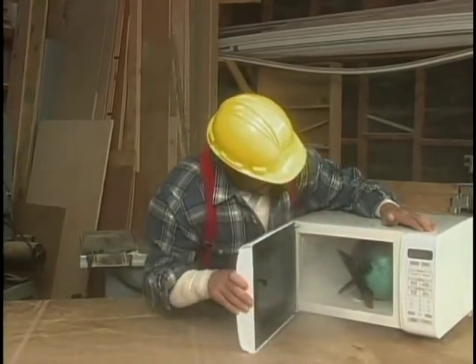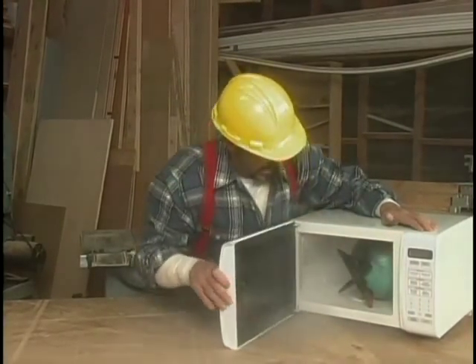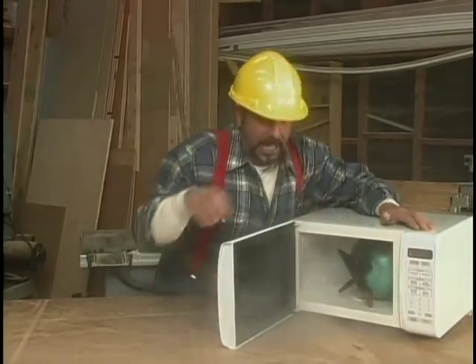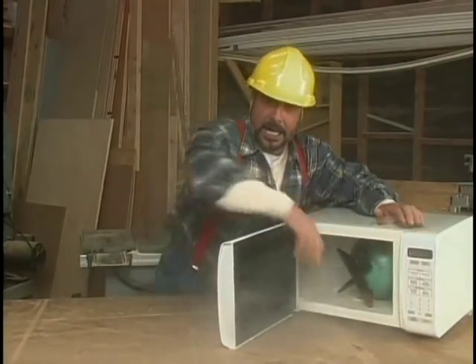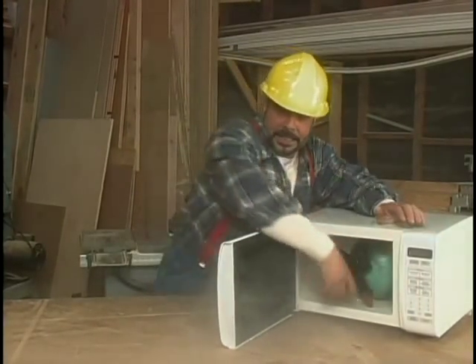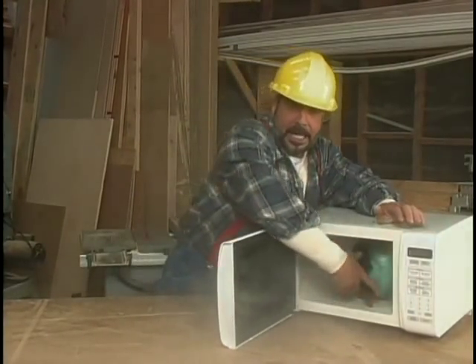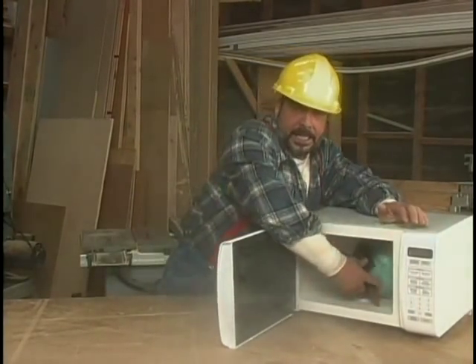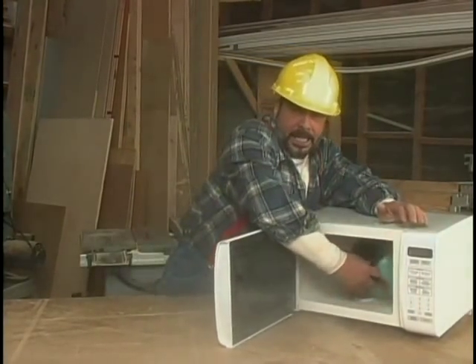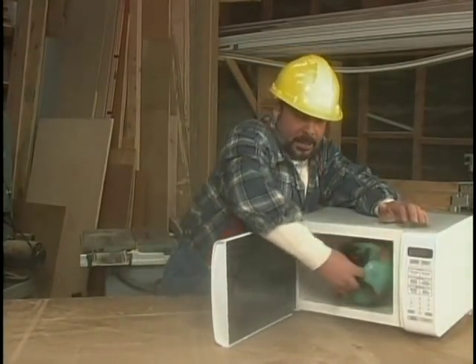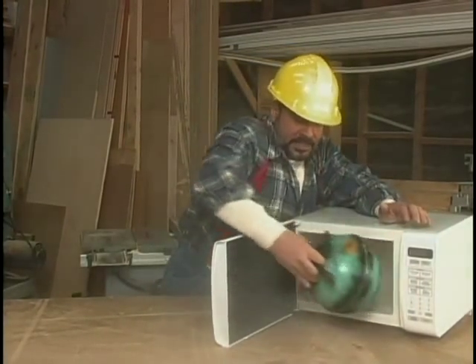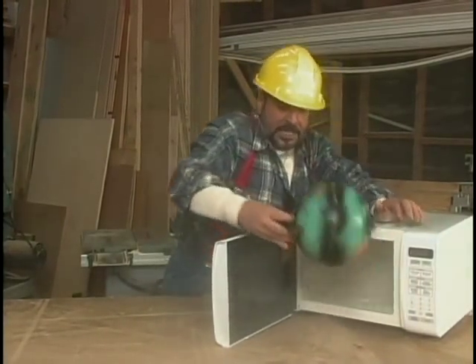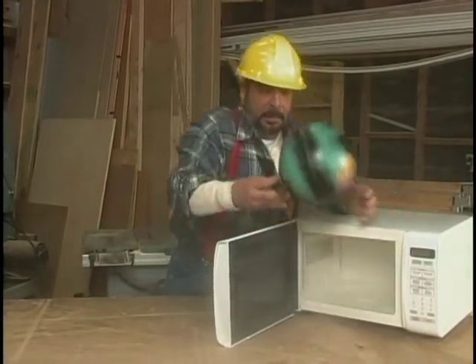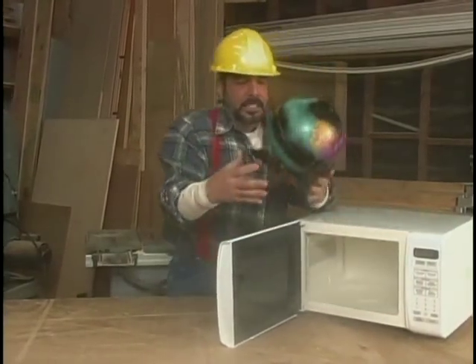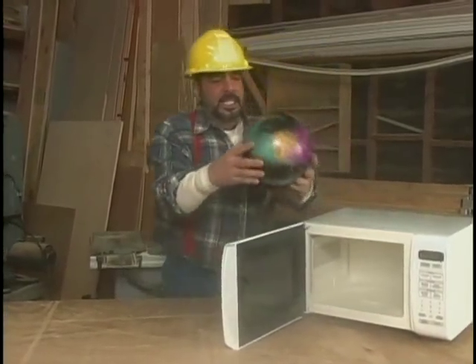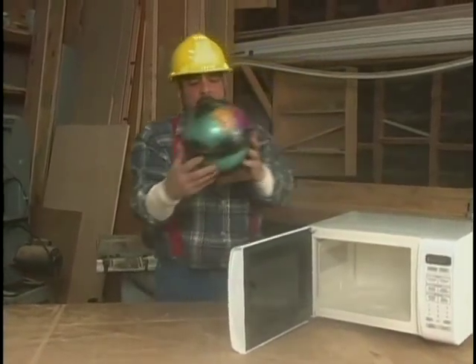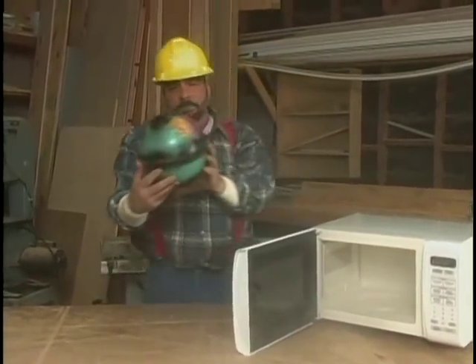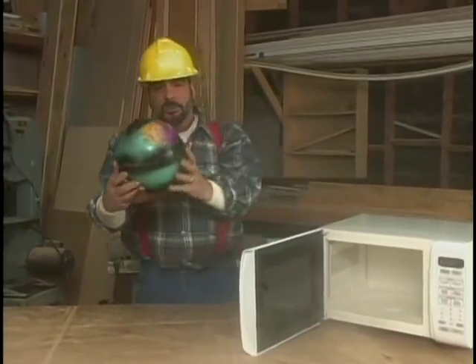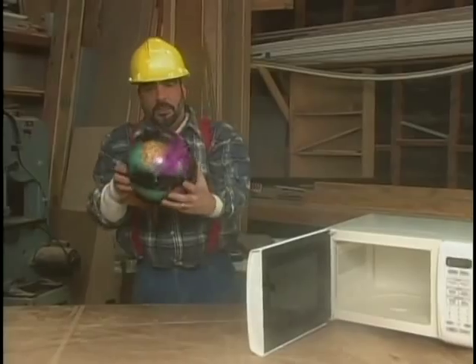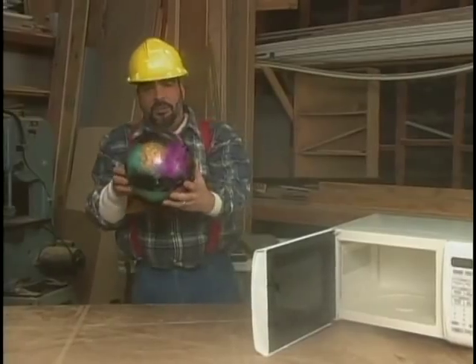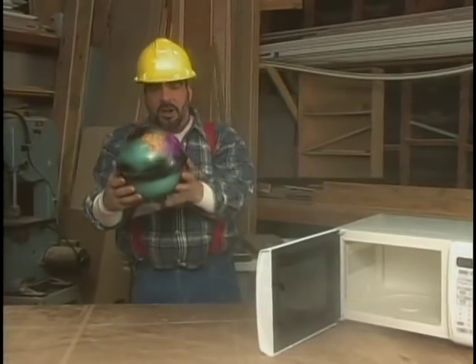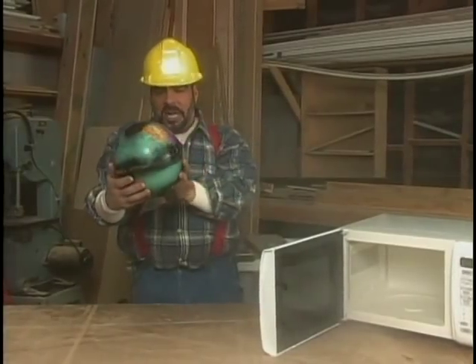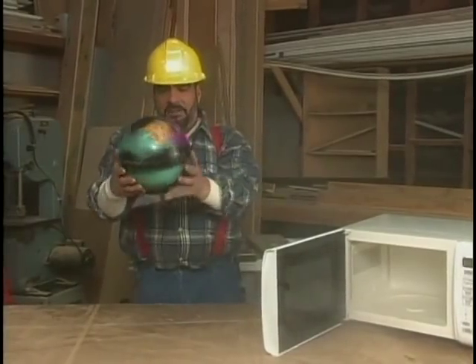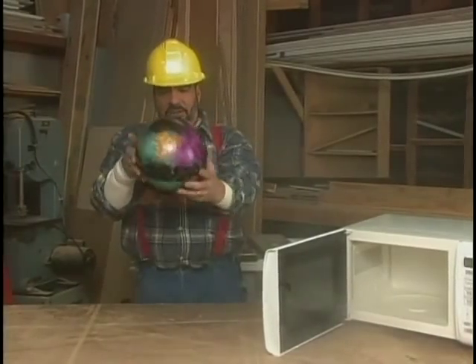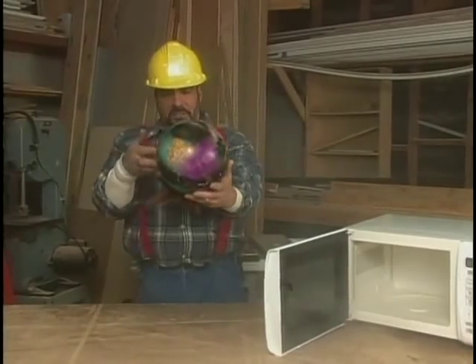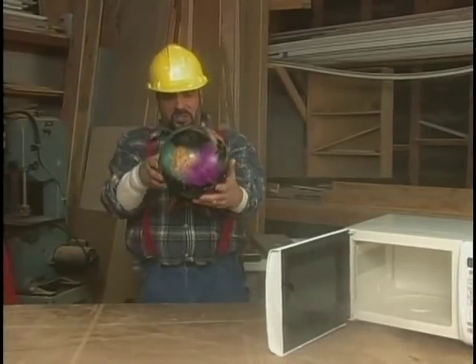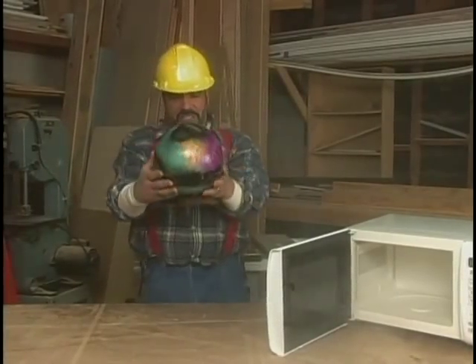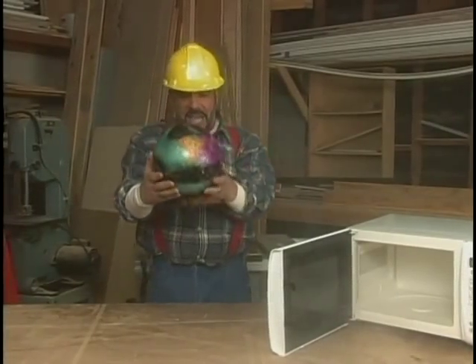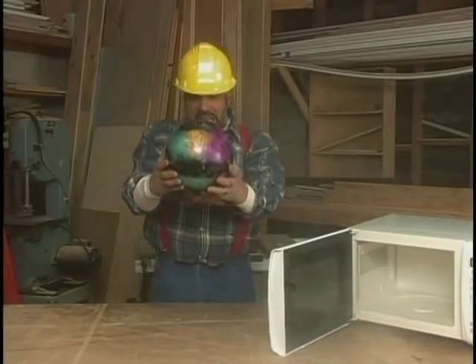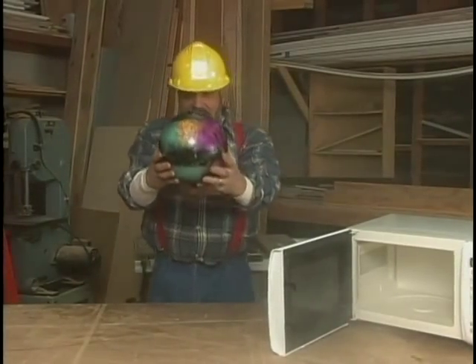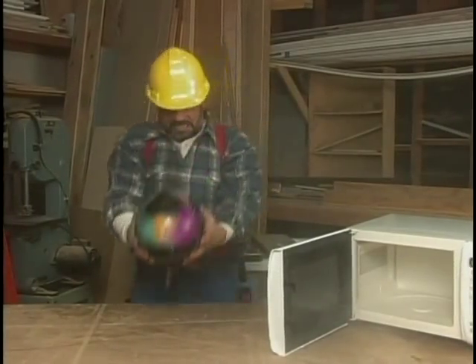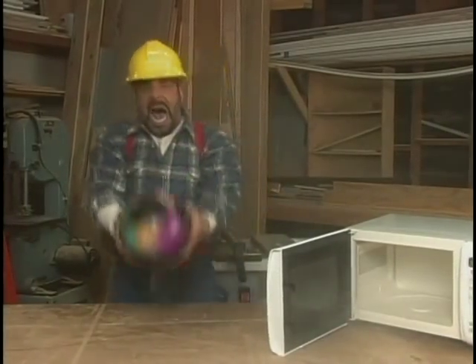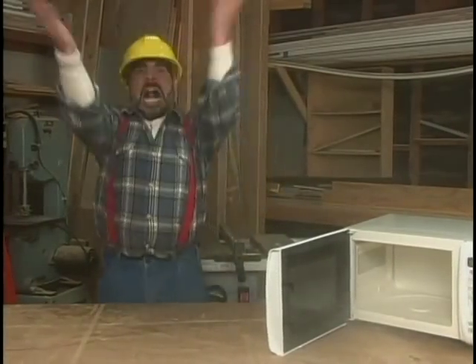I would say that's about done. It's a little bit smaller. It kind of feels a little mushy. And it's hot!